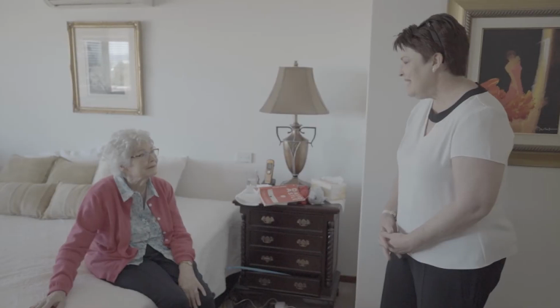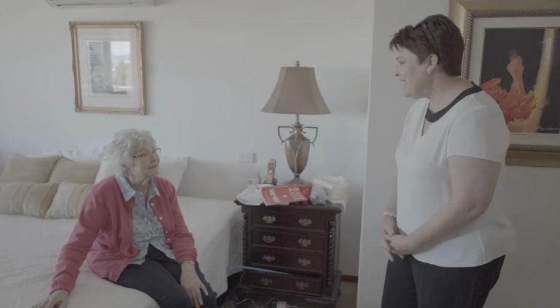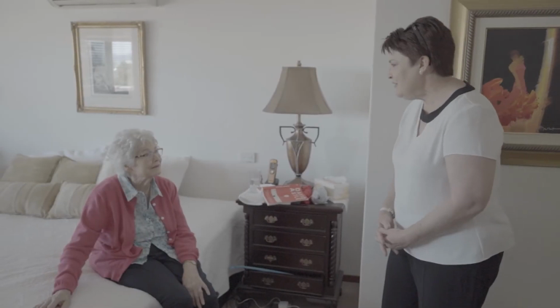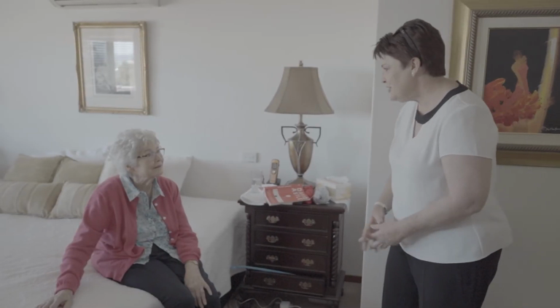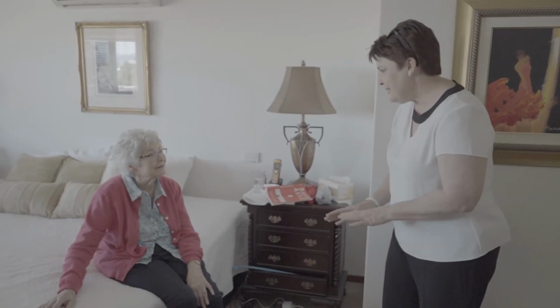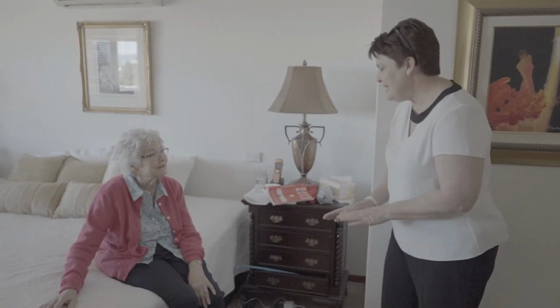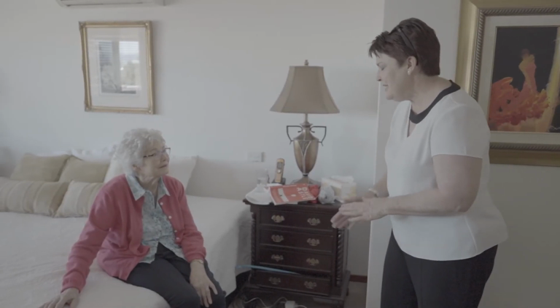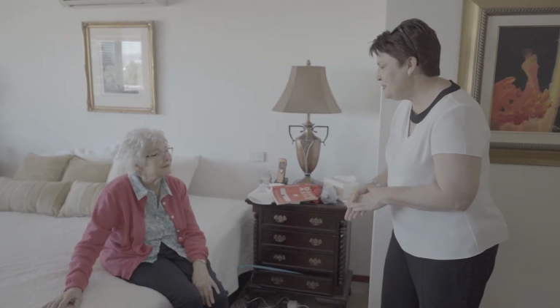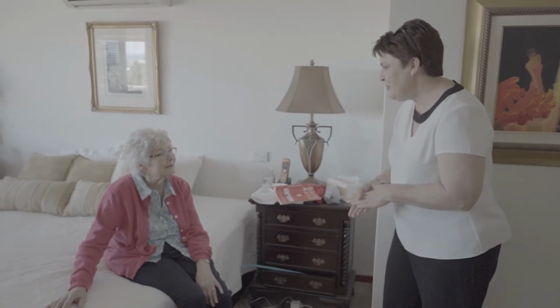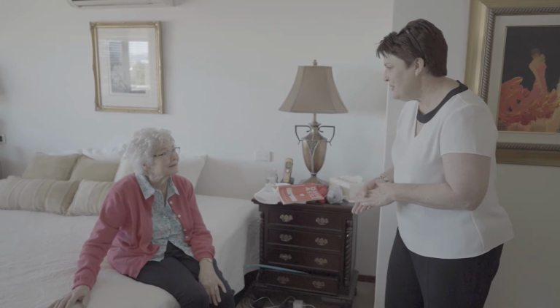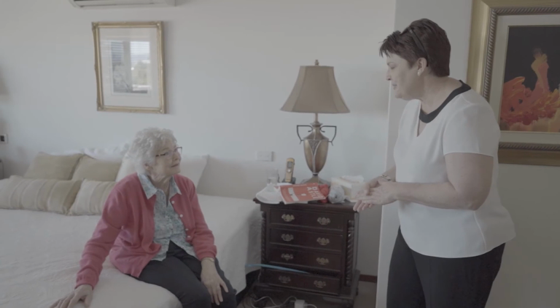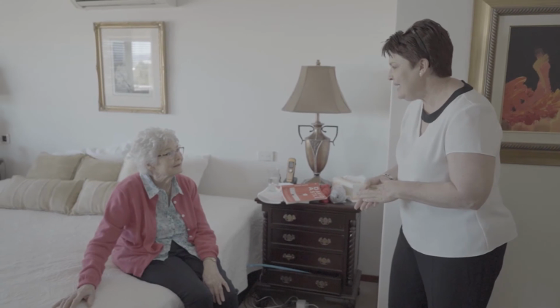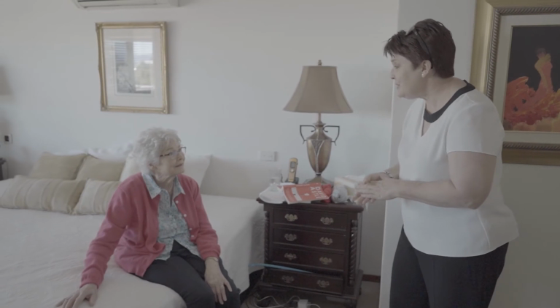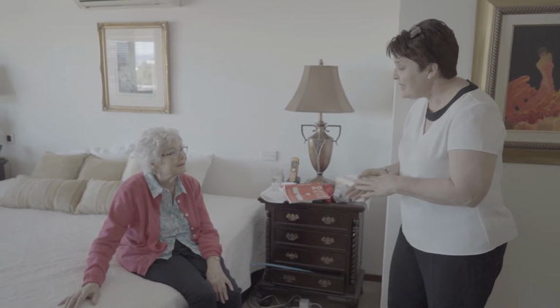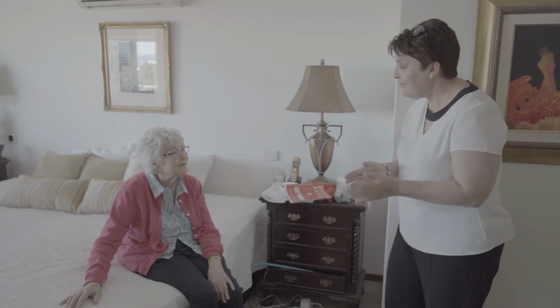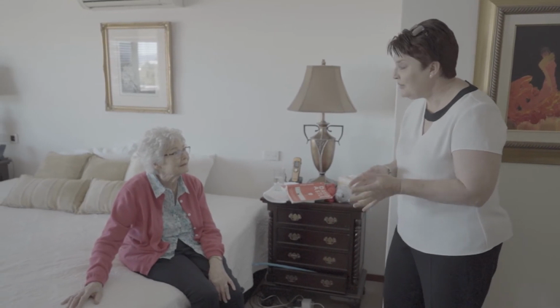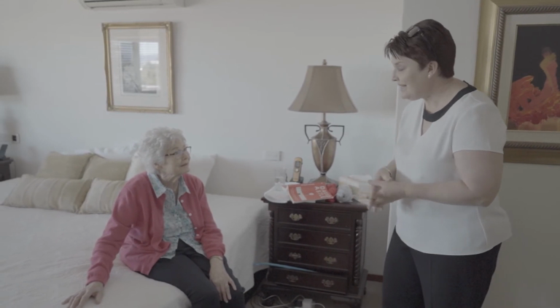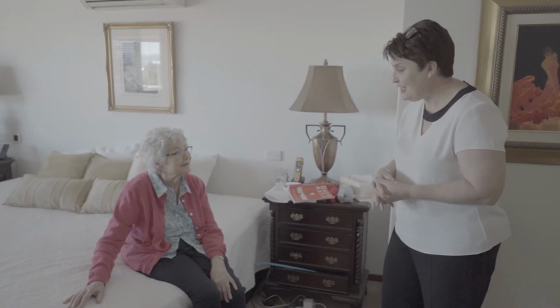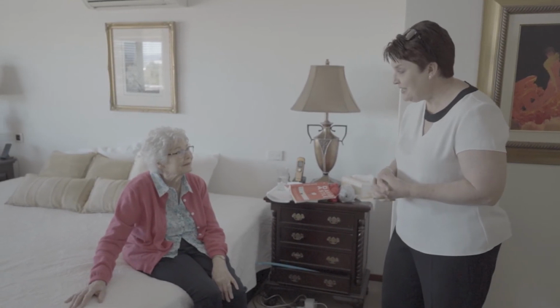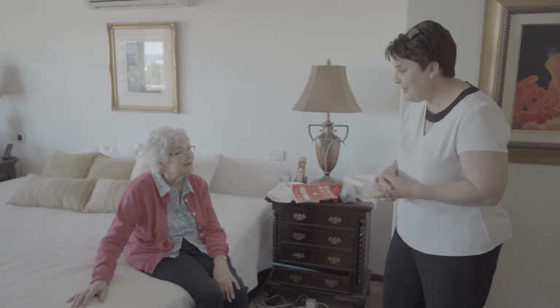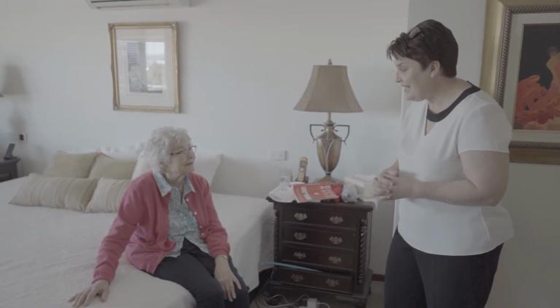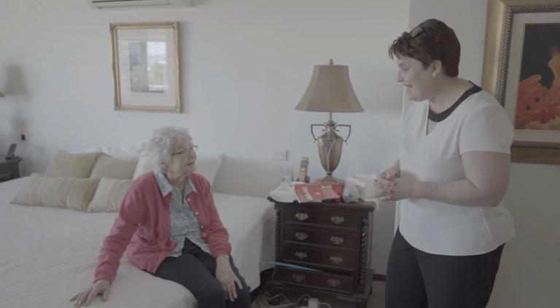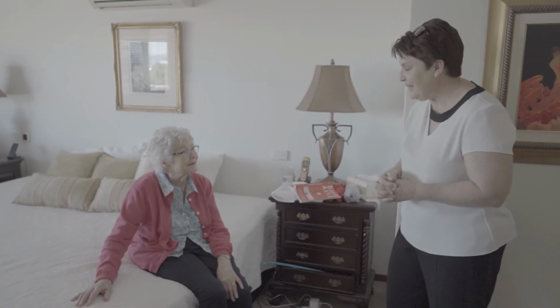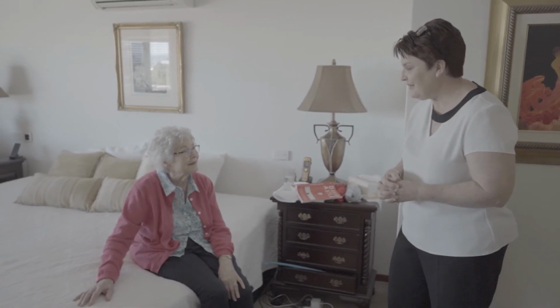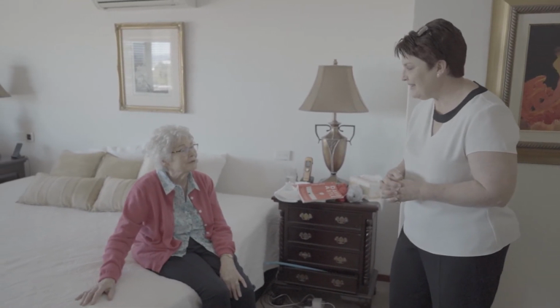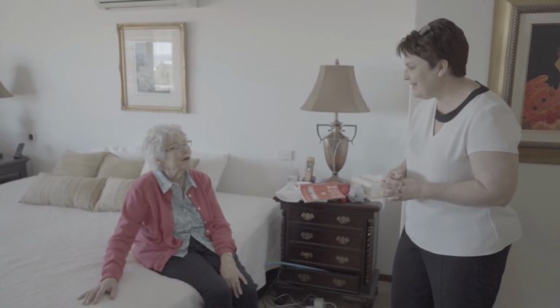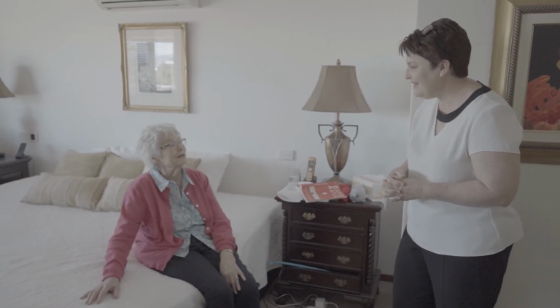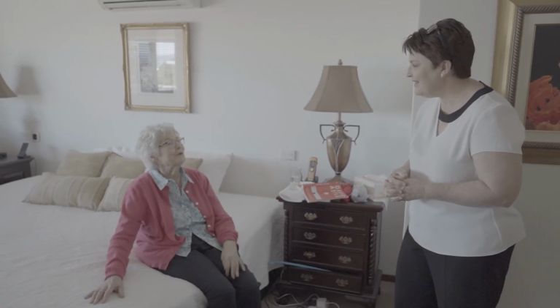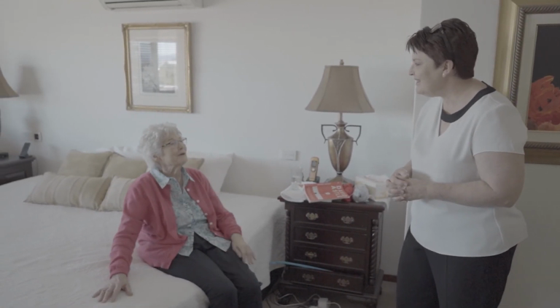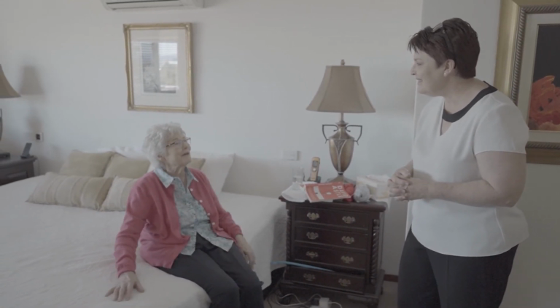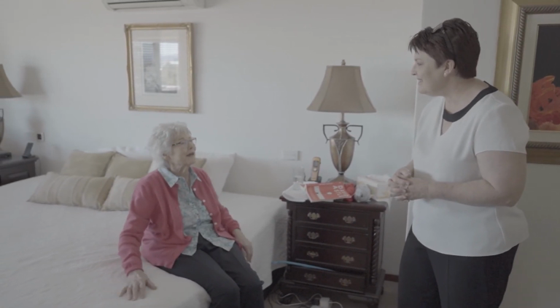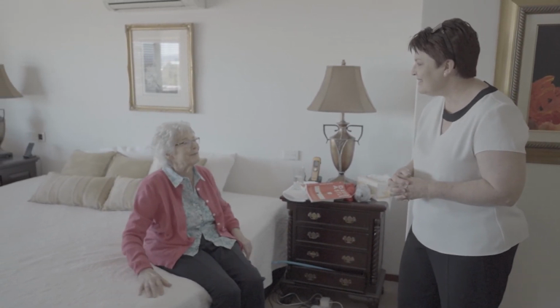Thank you for showing me the bedroom, Rosemary. Should we have a look at the kitchen area now? Good idea — we'll go and have a cuppa. Sounds great!